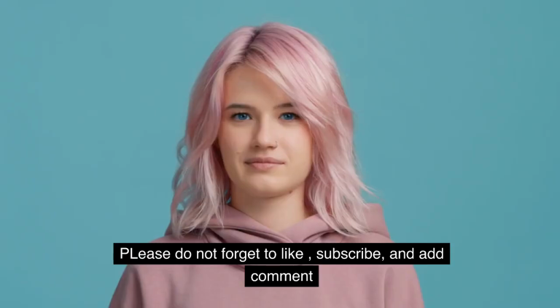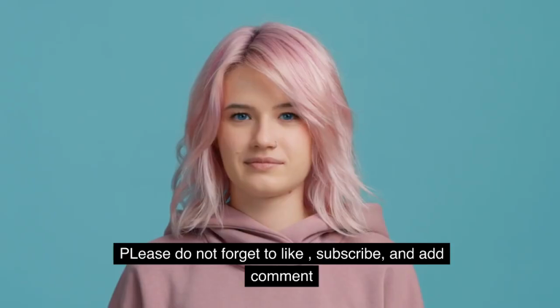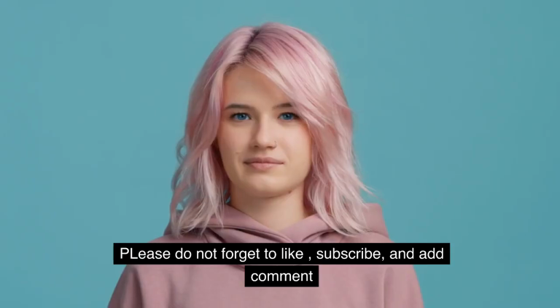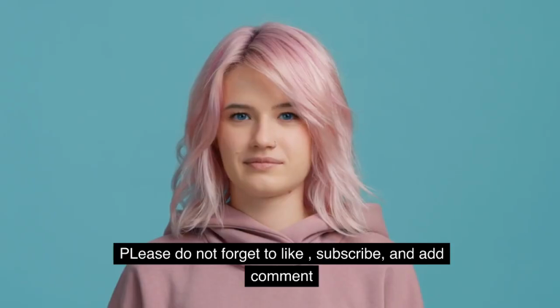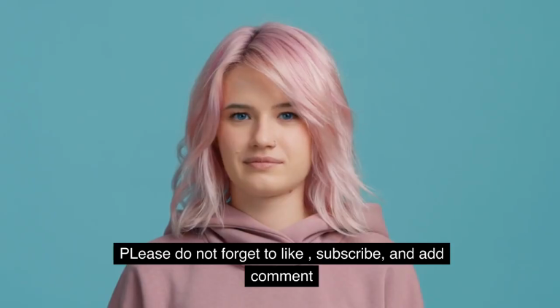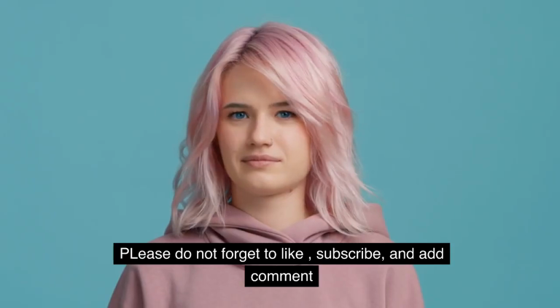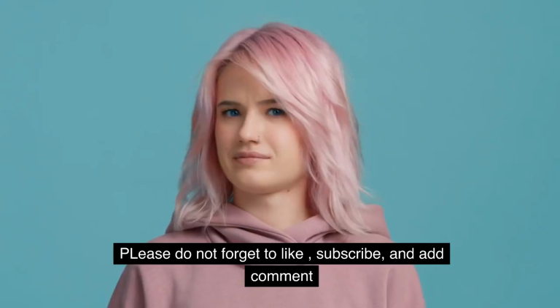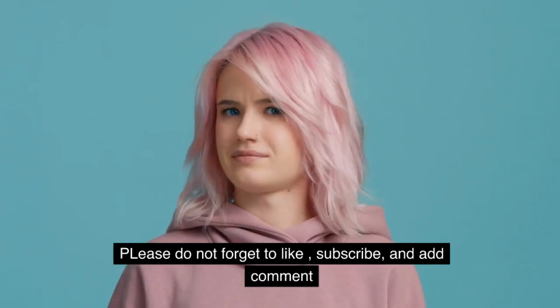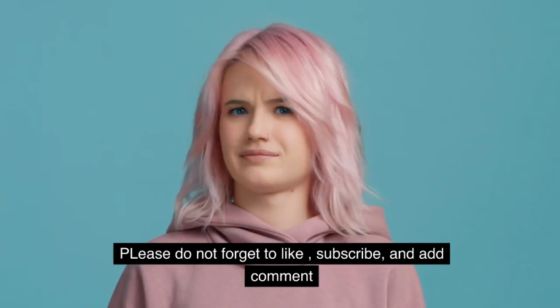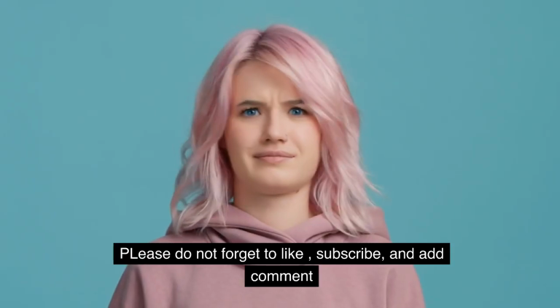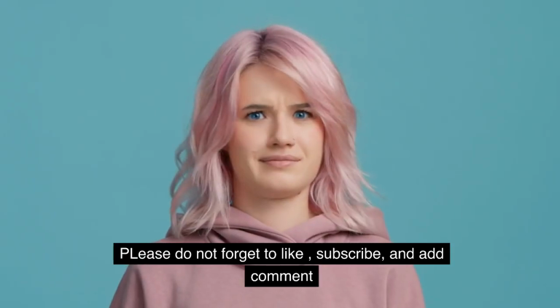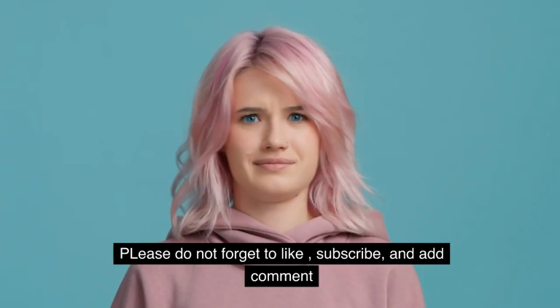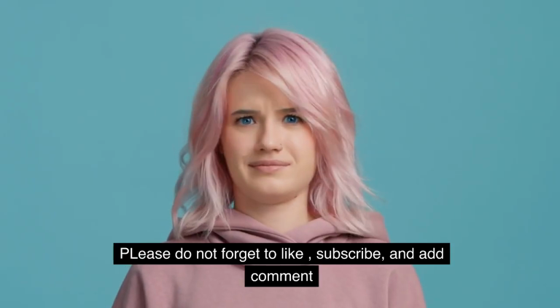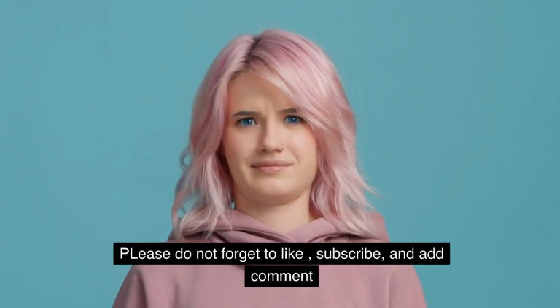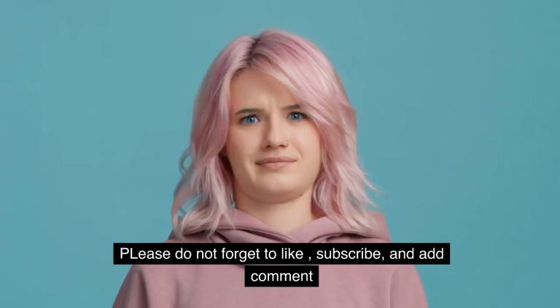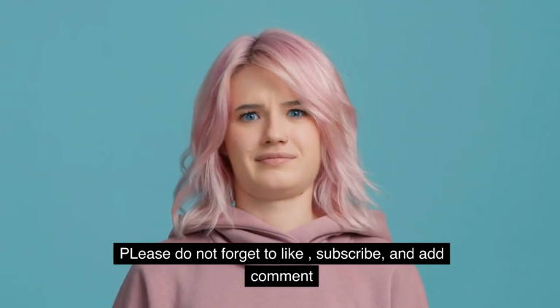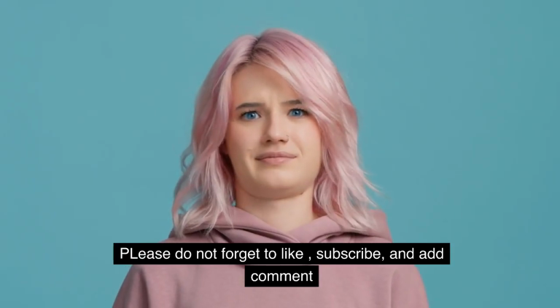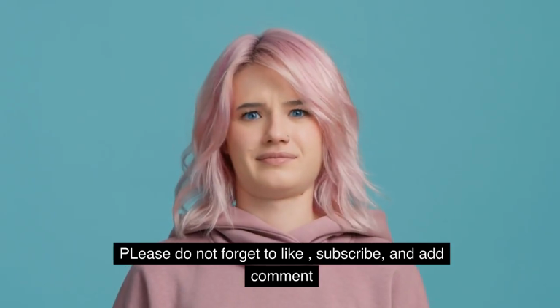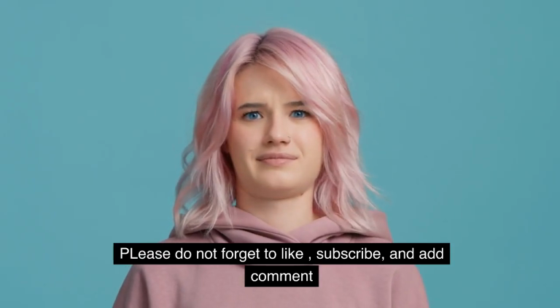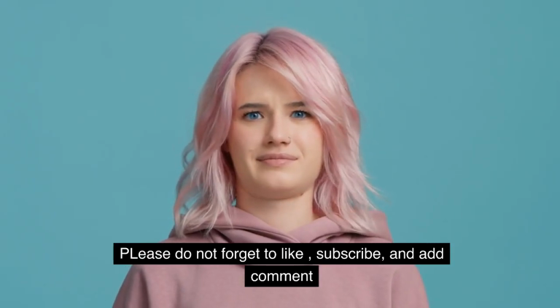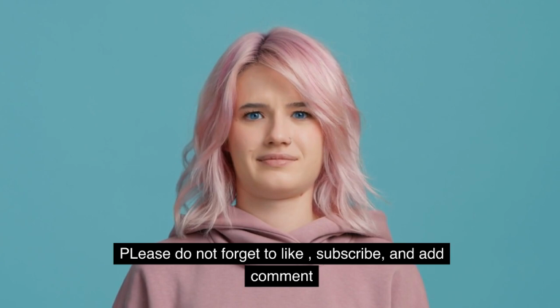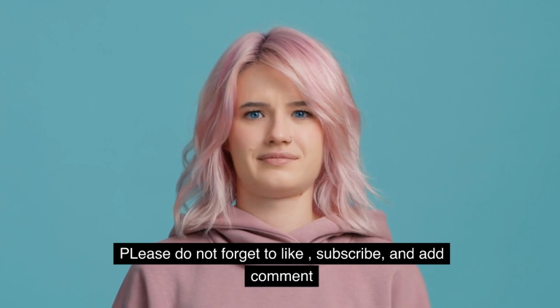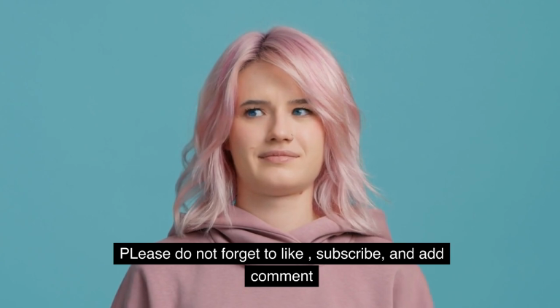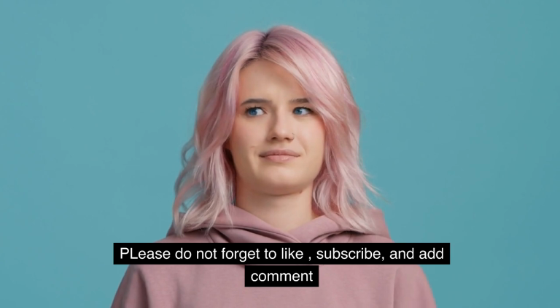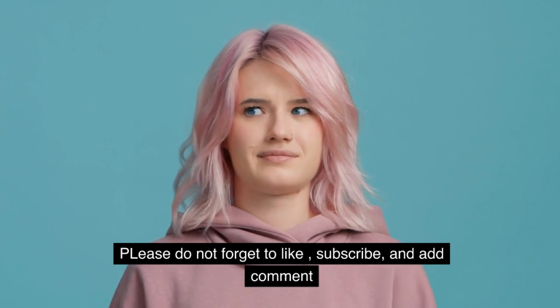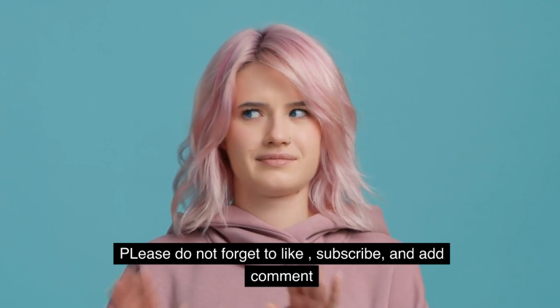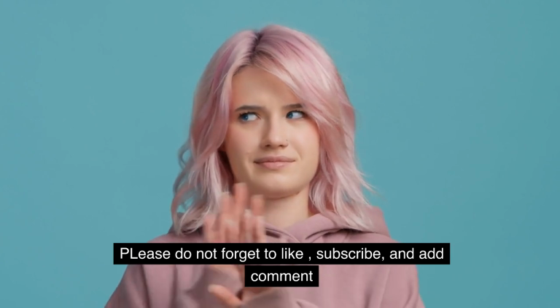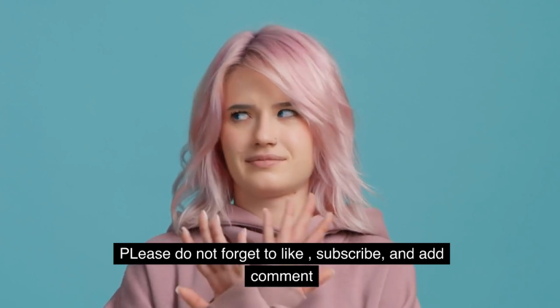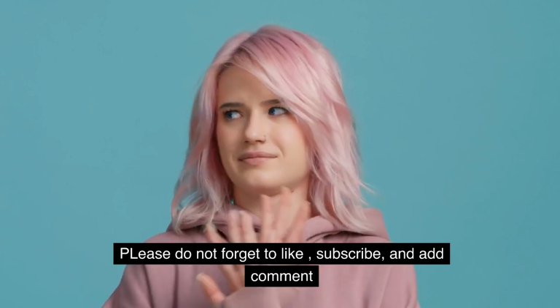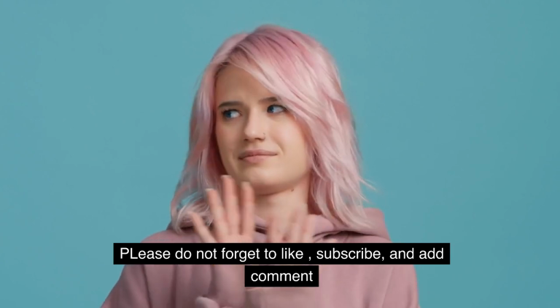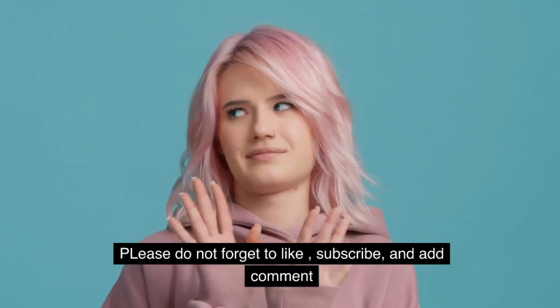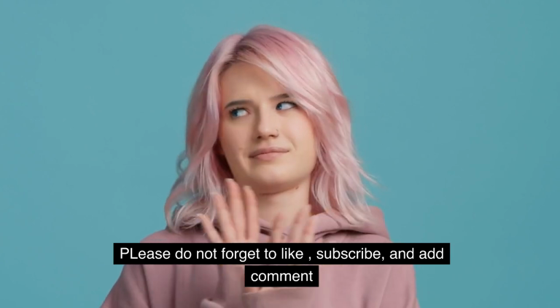Please do not forget to like, subscribe, and add a comment. We'll see you in the next video.